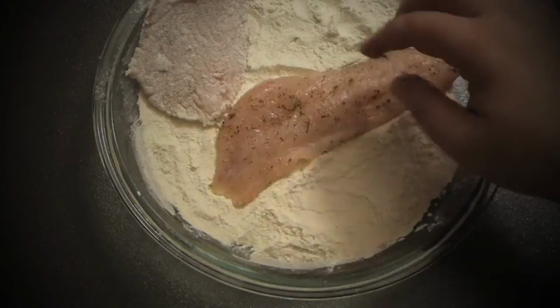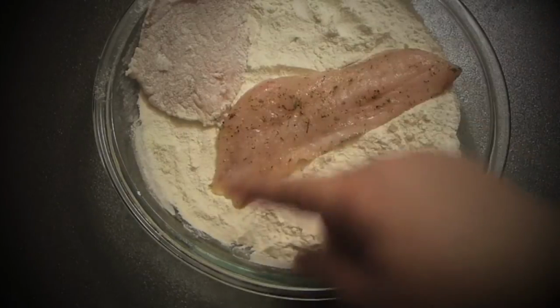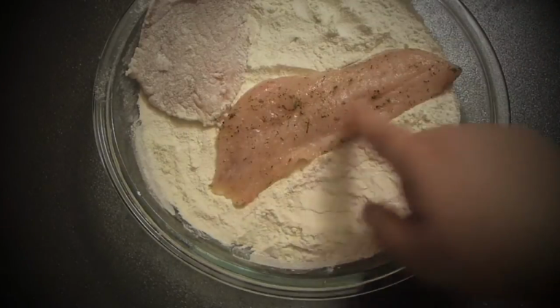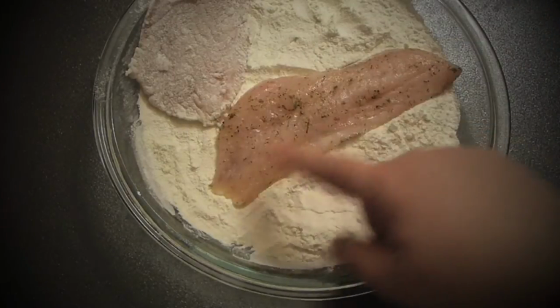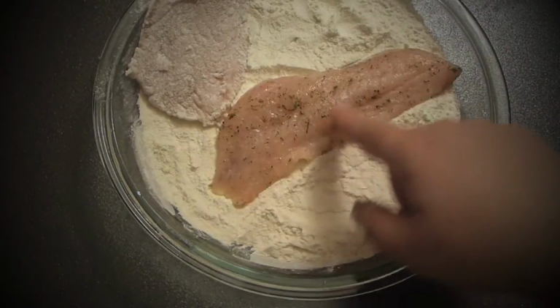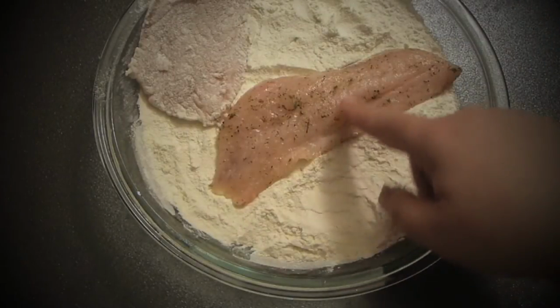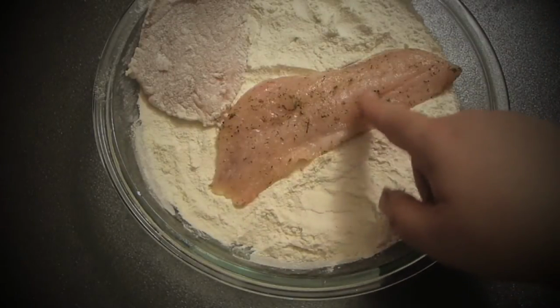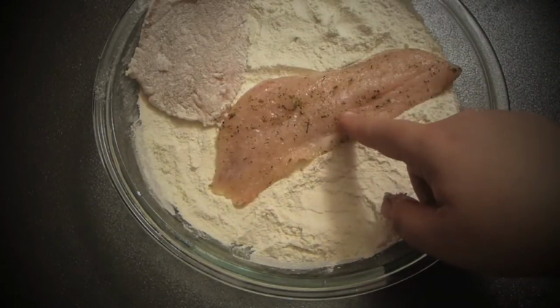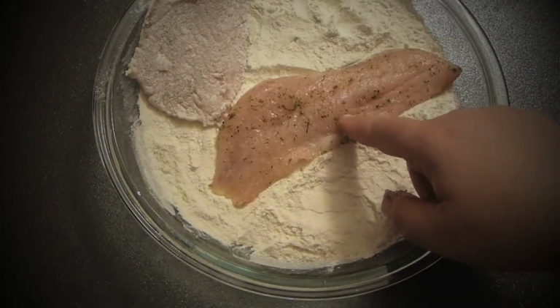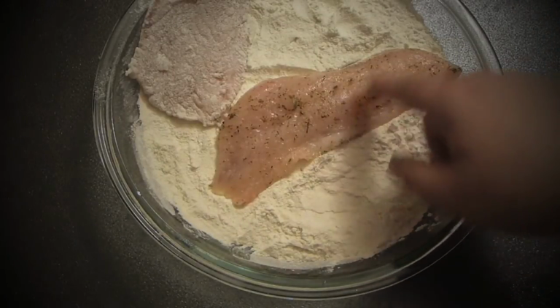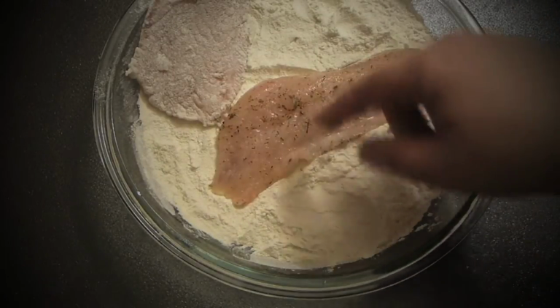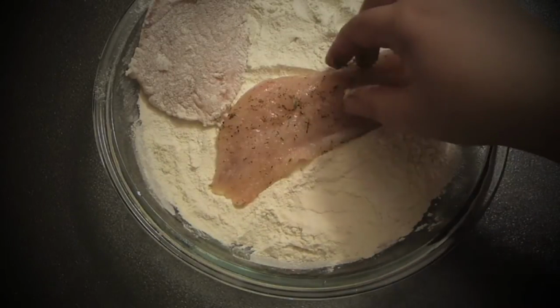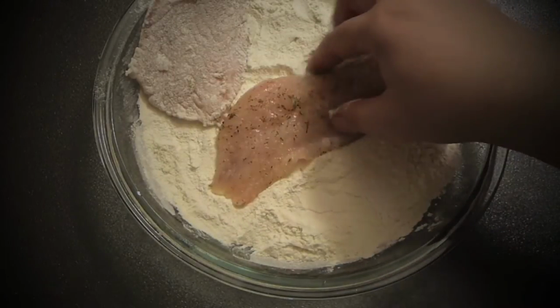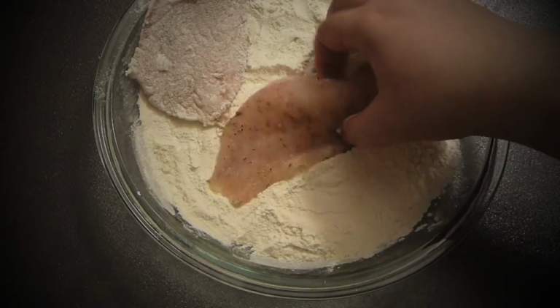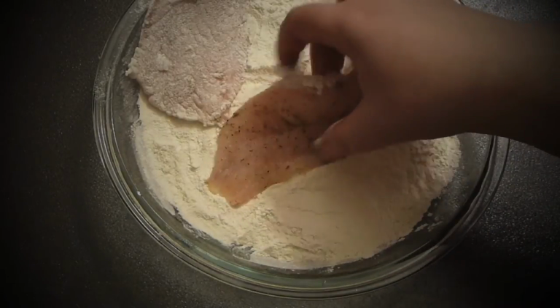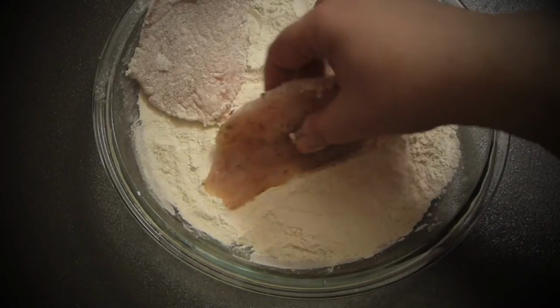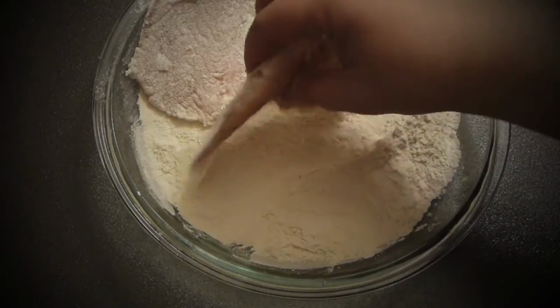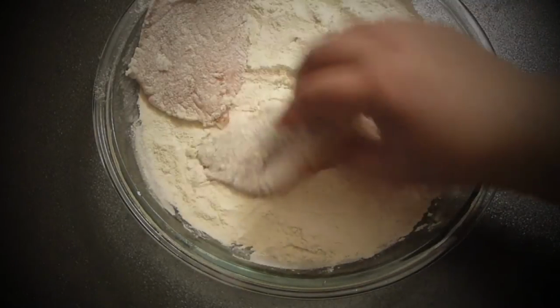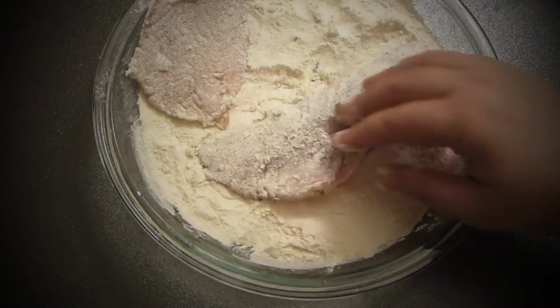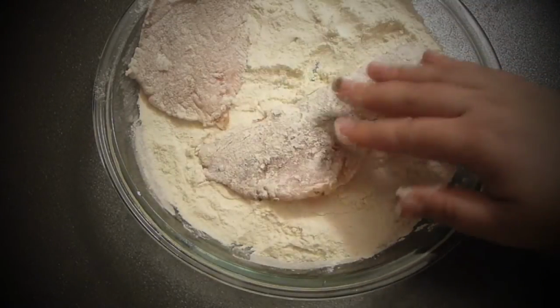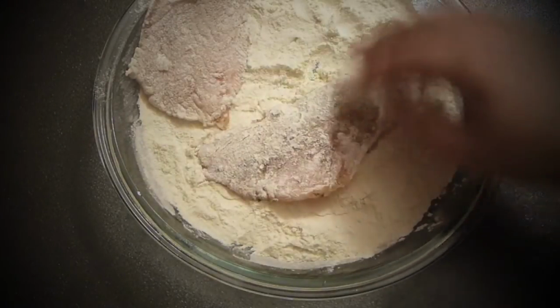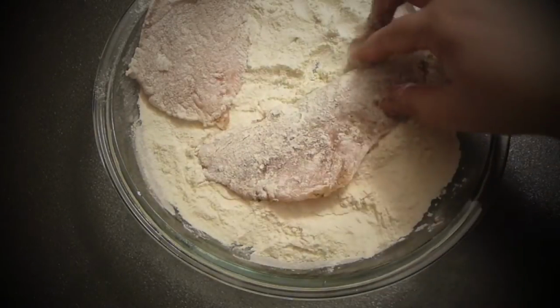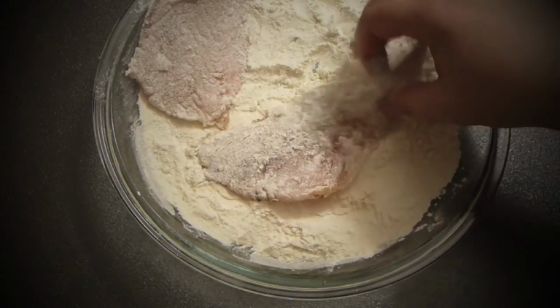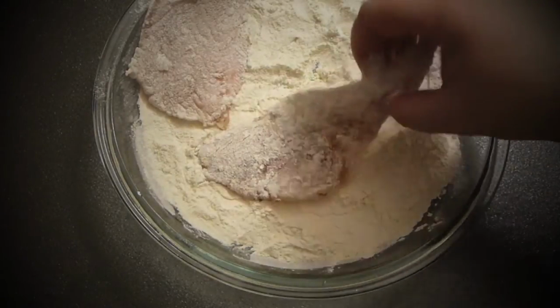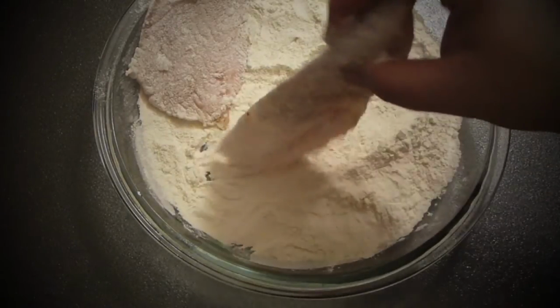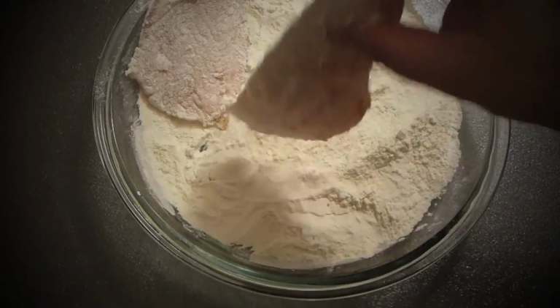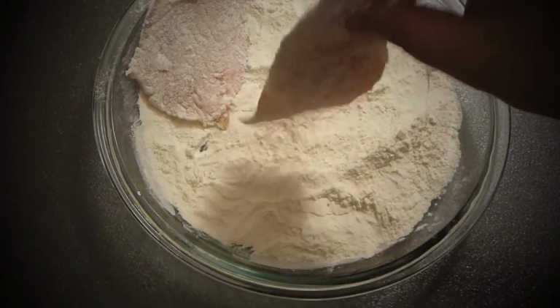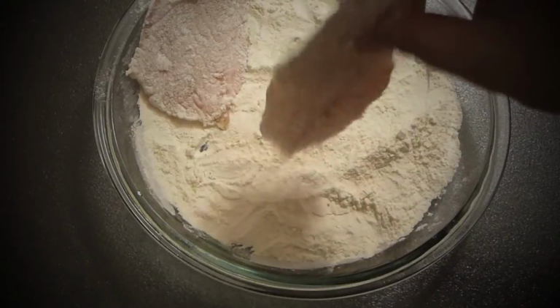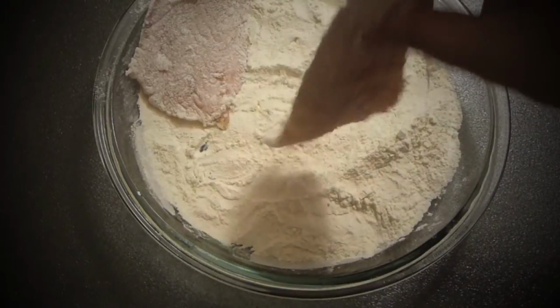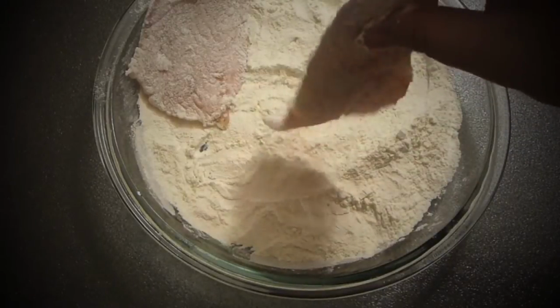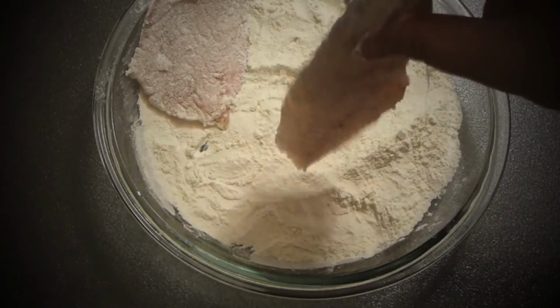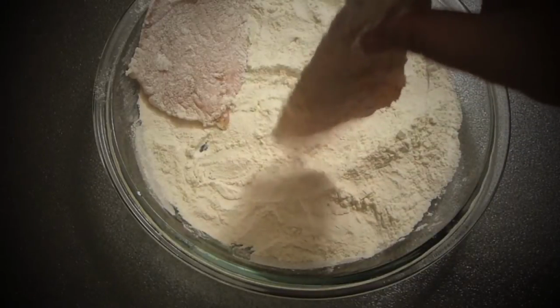Because we already salted it and gave it flavoring, we don't need to flavor the flour. So it's nice.